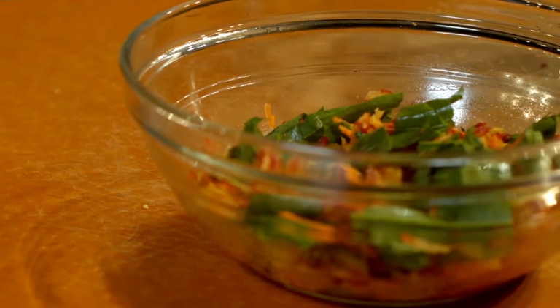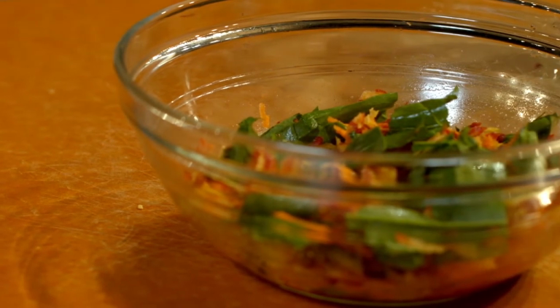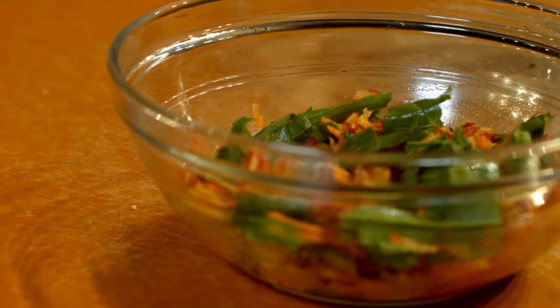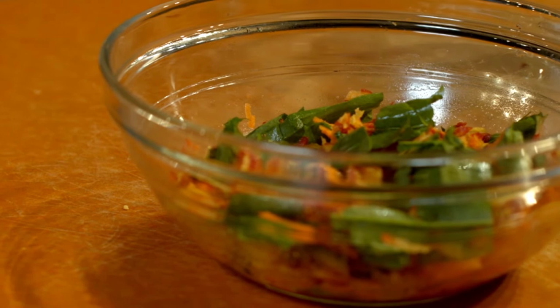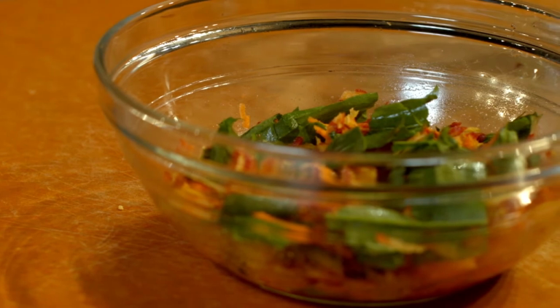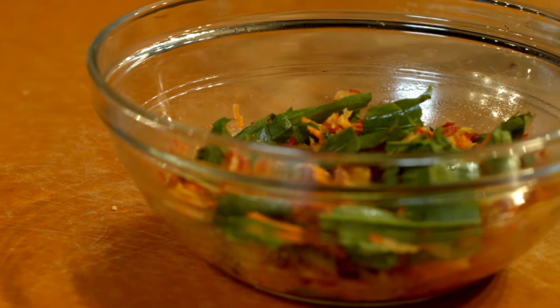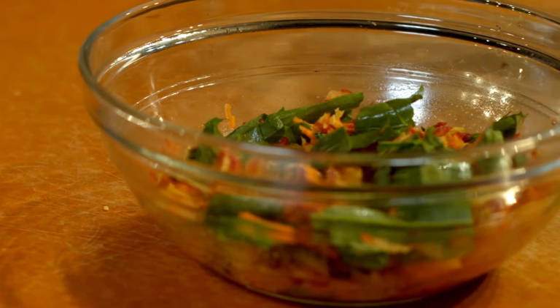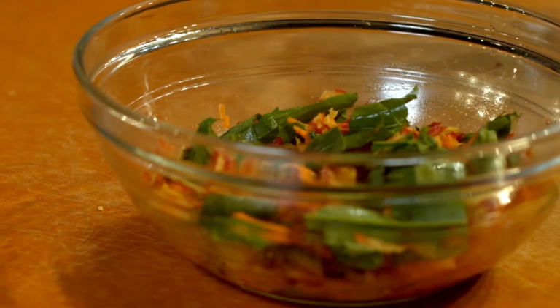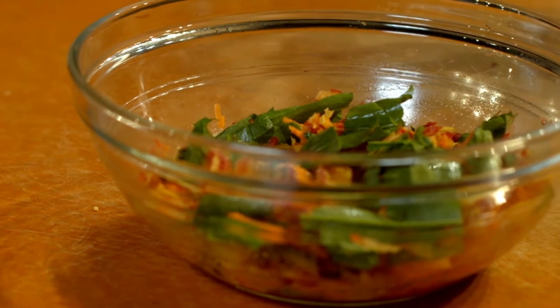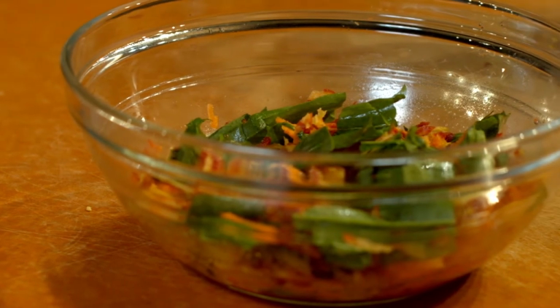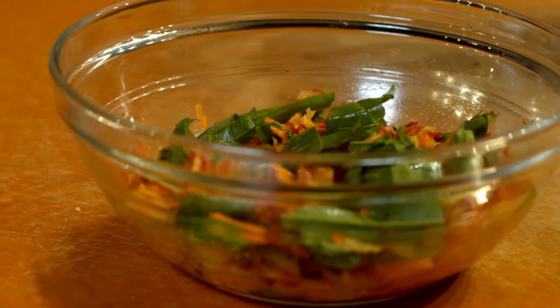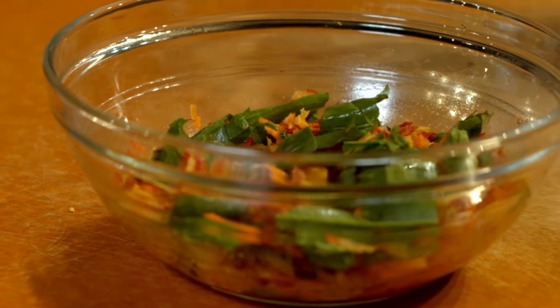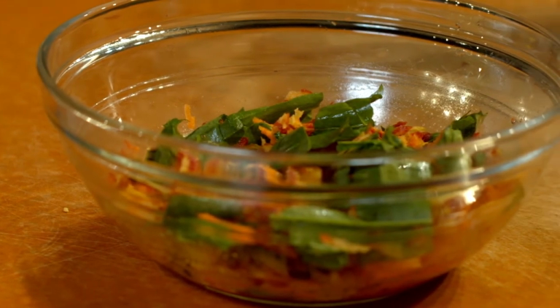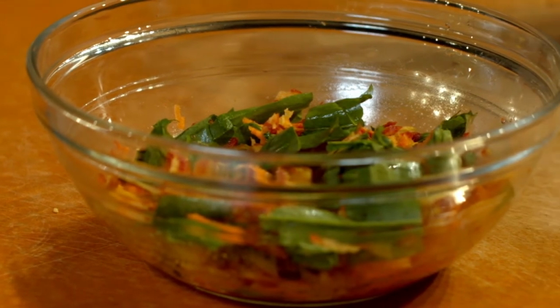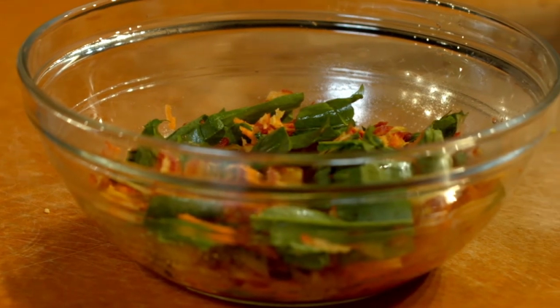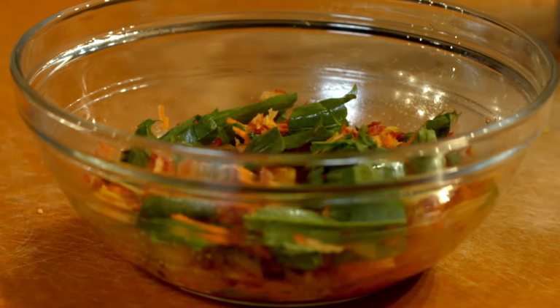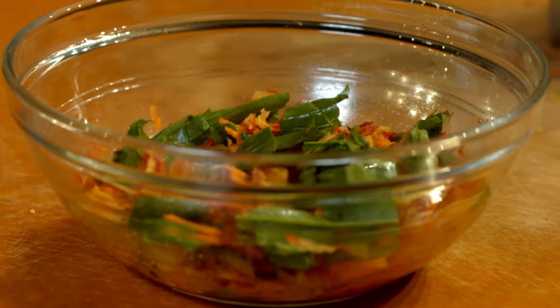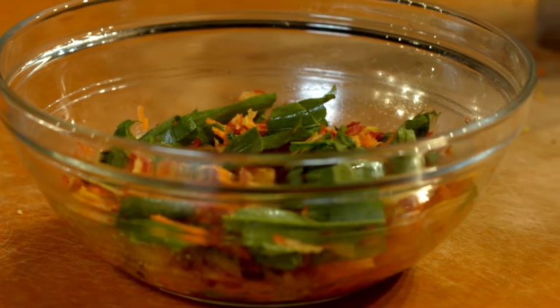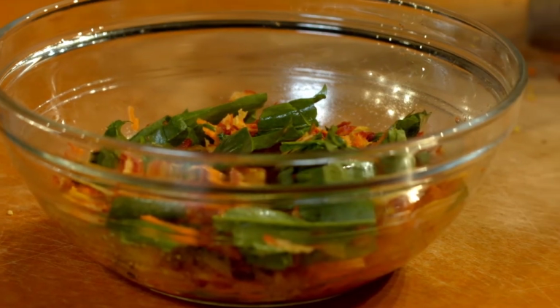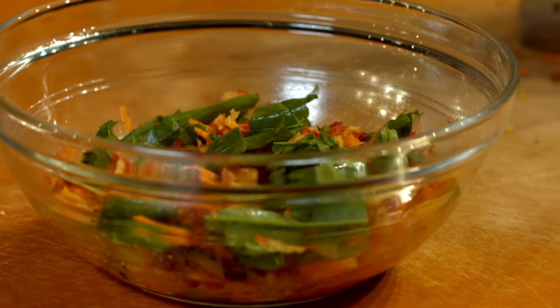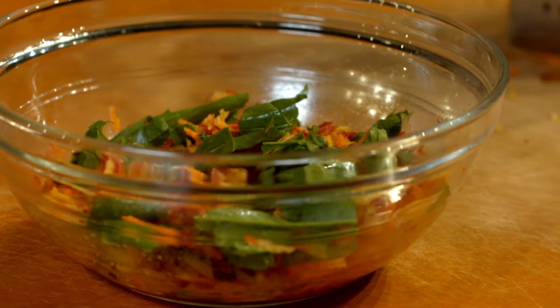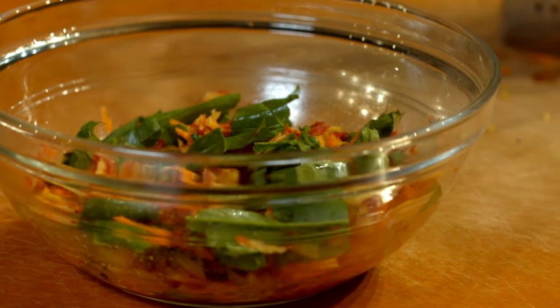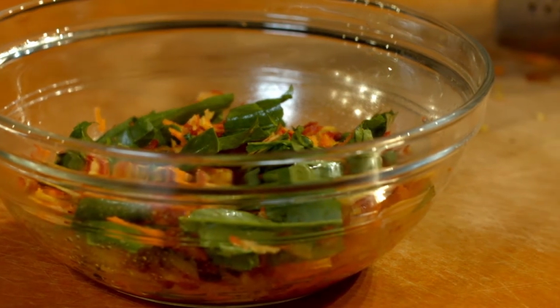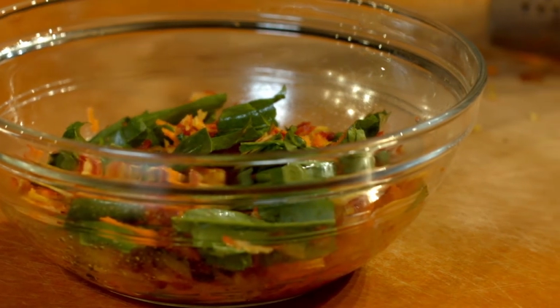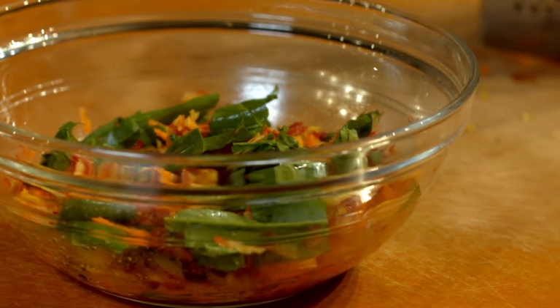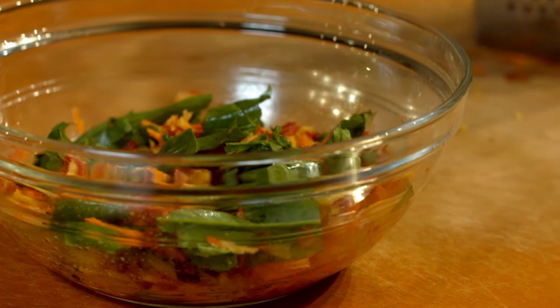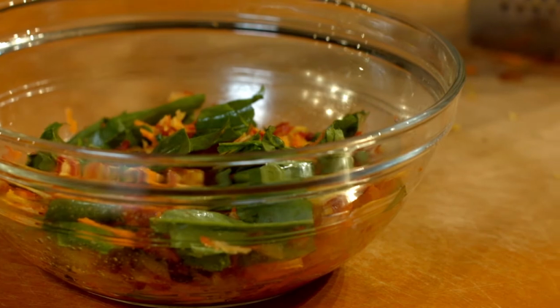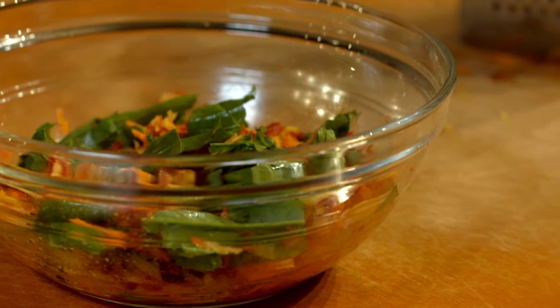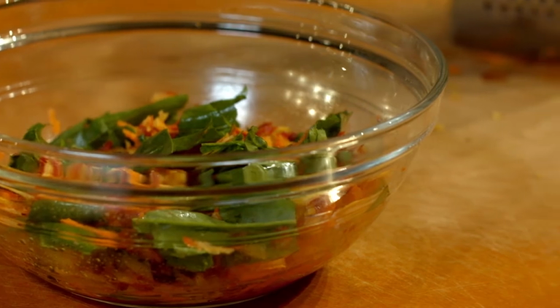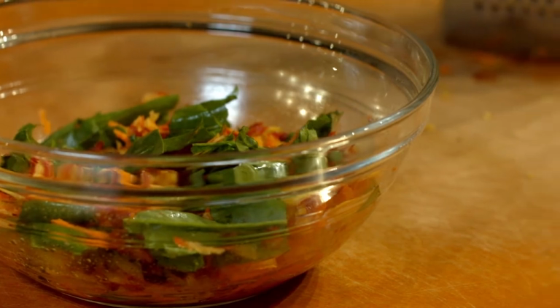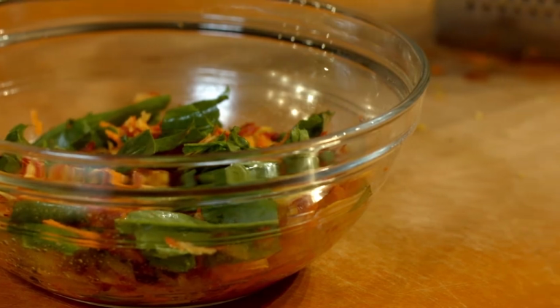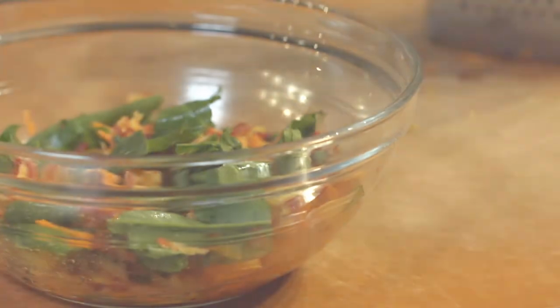This salad is best served immediately. However, if you want to make it ahead of time, be sure to store it in the refrigerator. You may want to hold off on adding the dressing until right before you will be serving it.